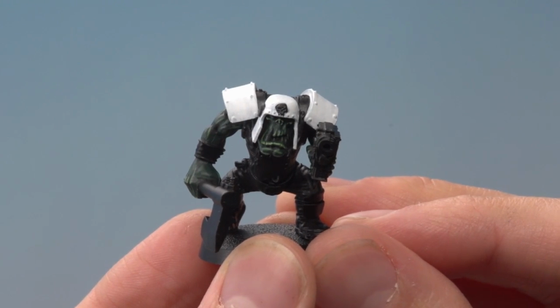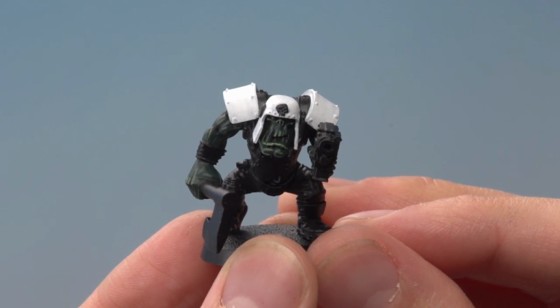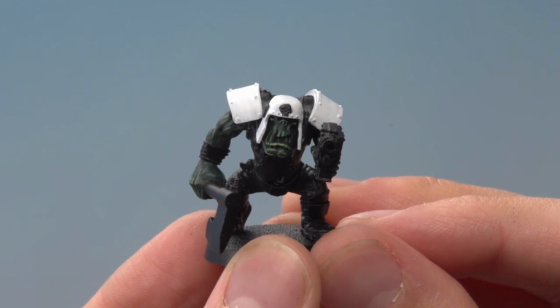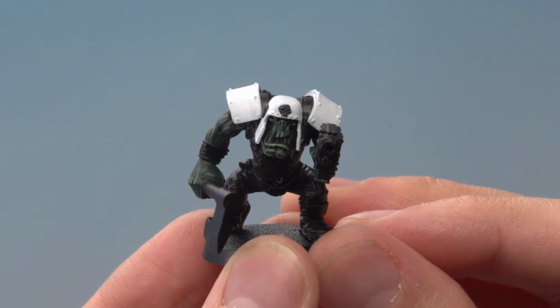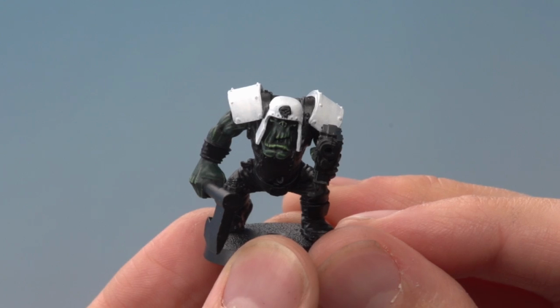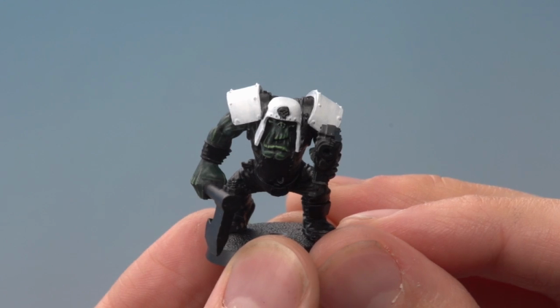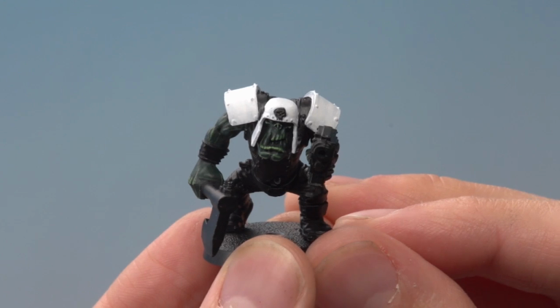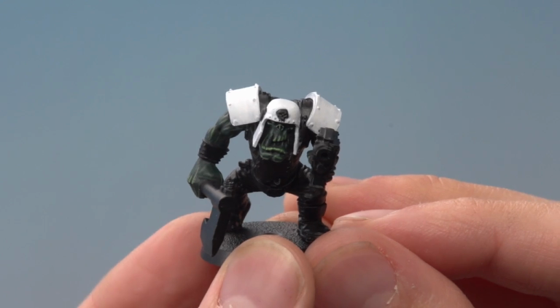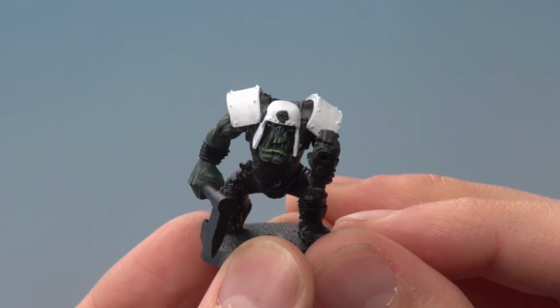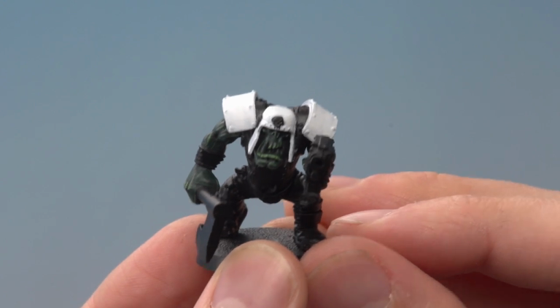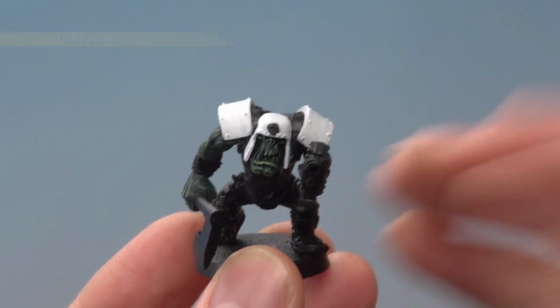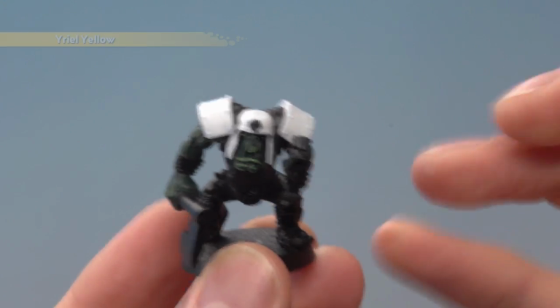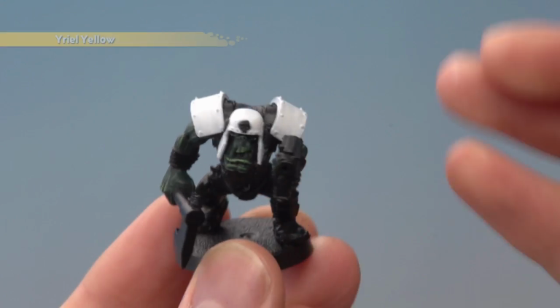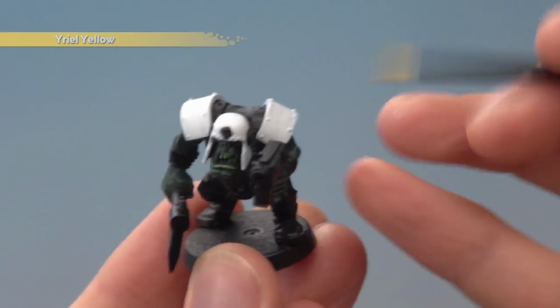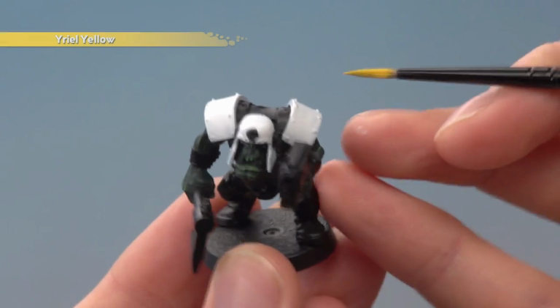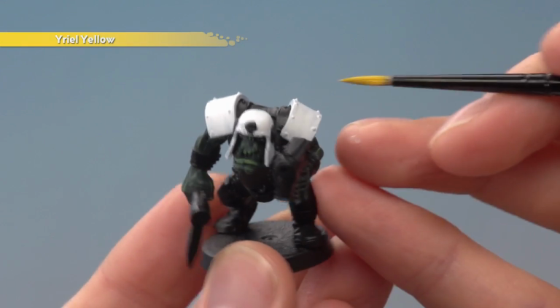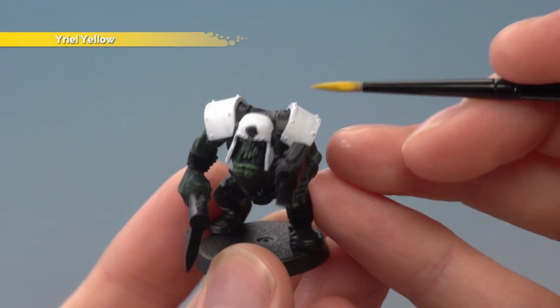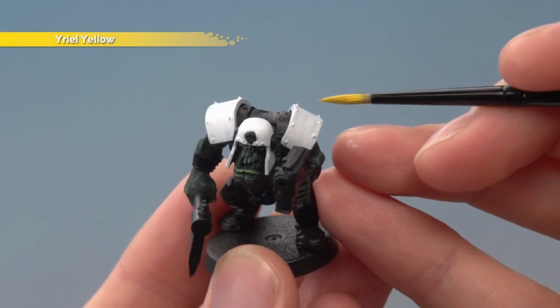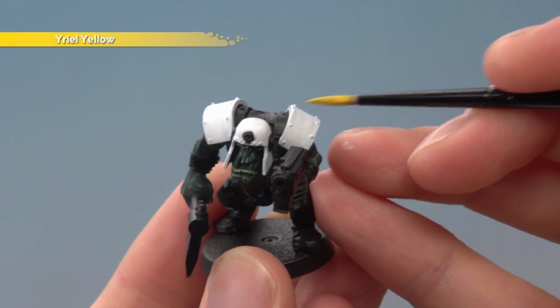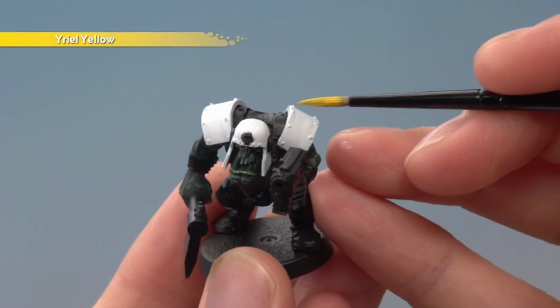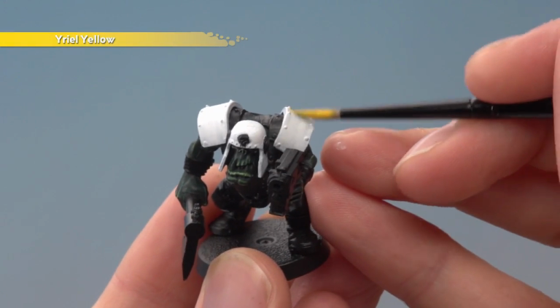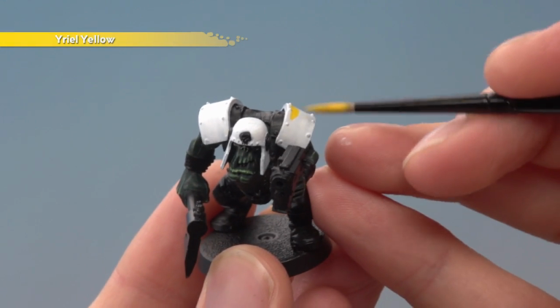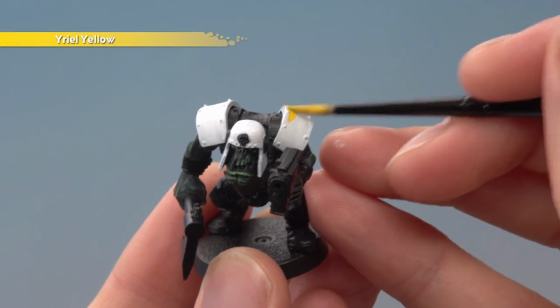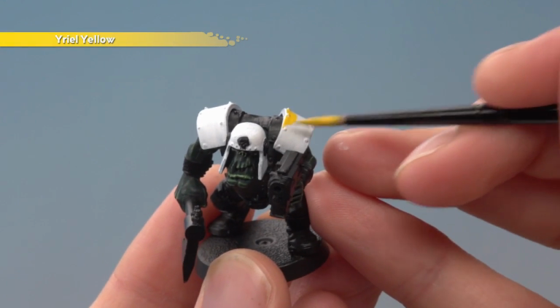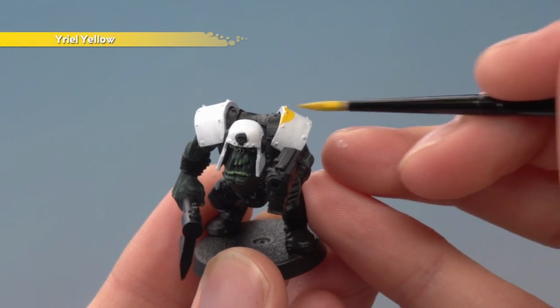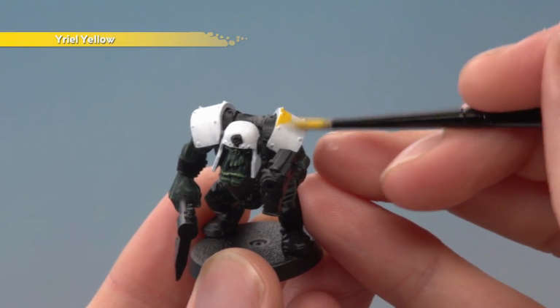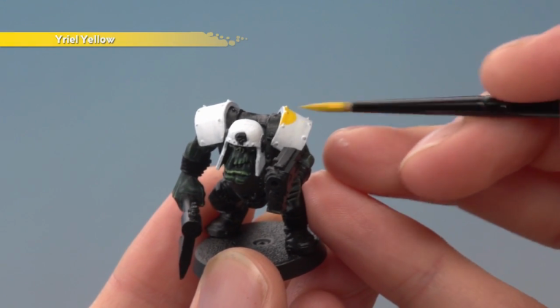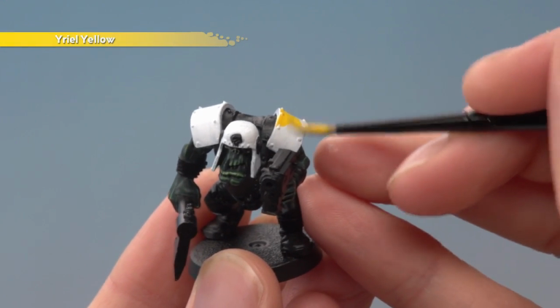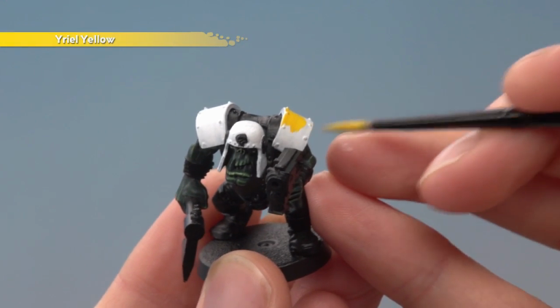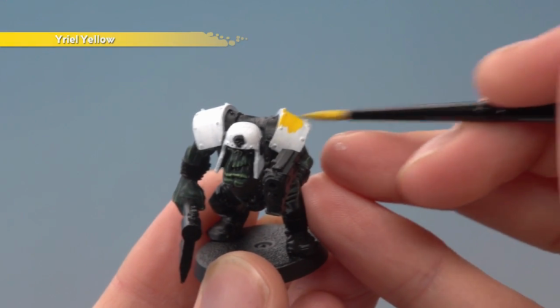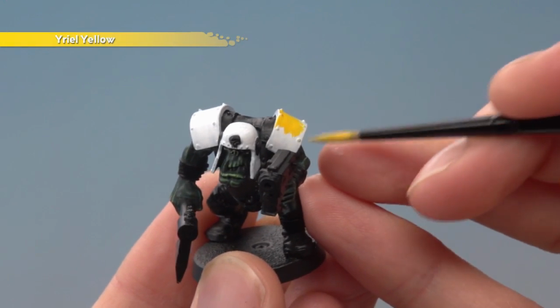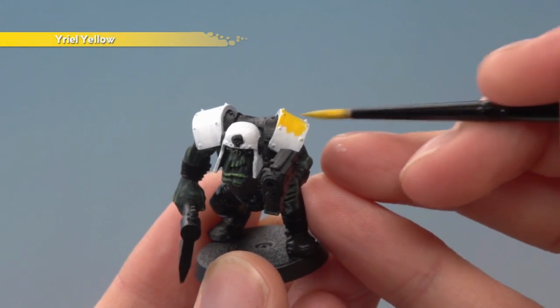Once you've built up an even white base, you're now ready to layer over it using Yriel Yellow, still applied with a medium layer brush.